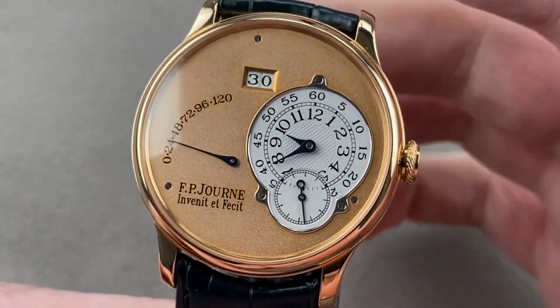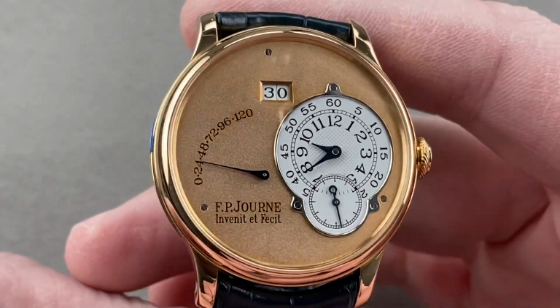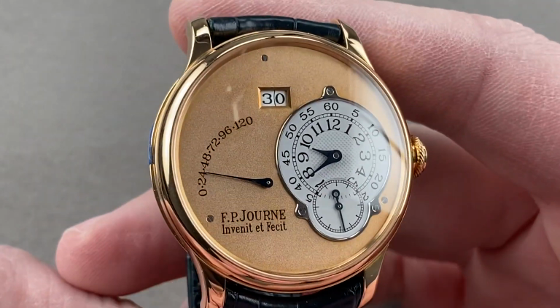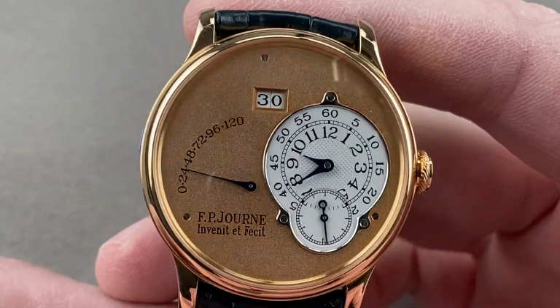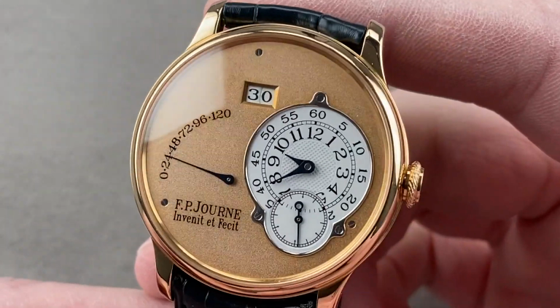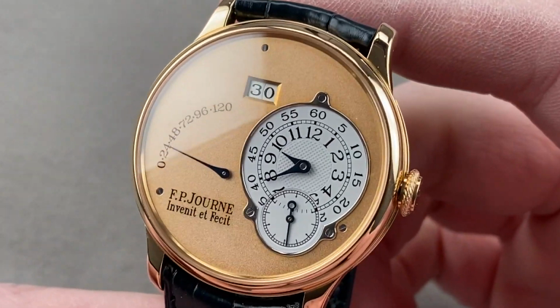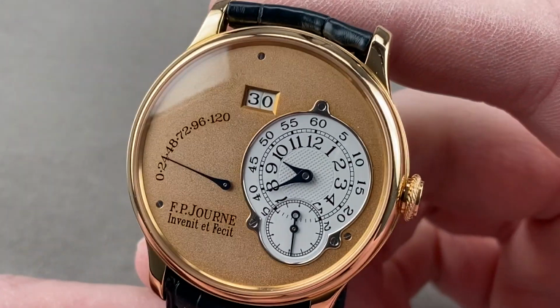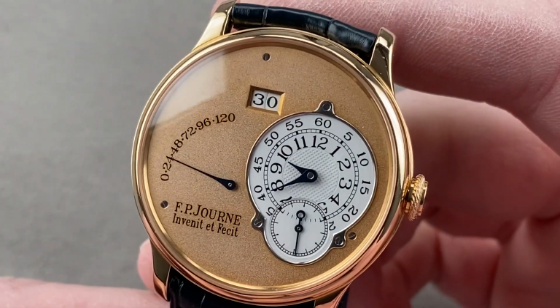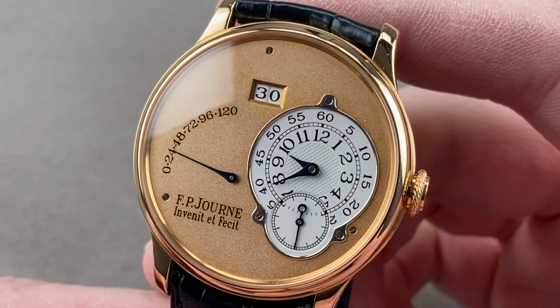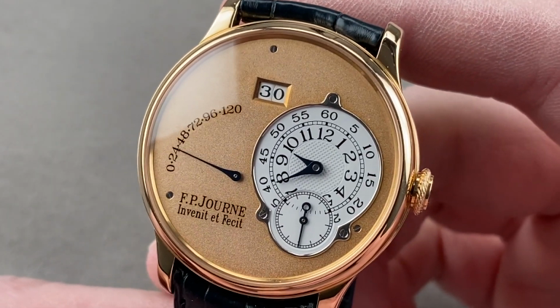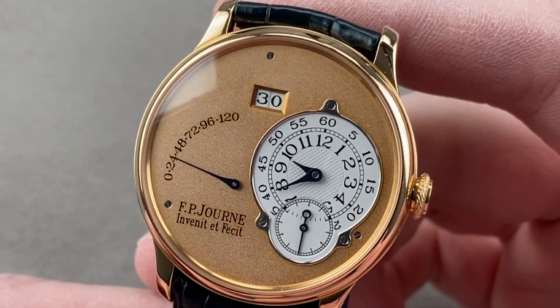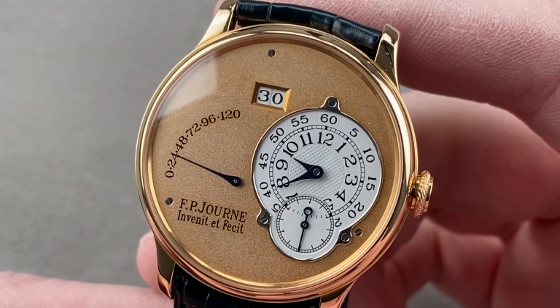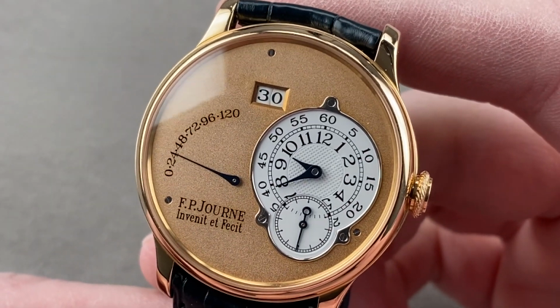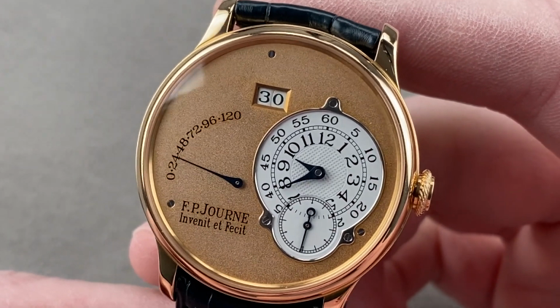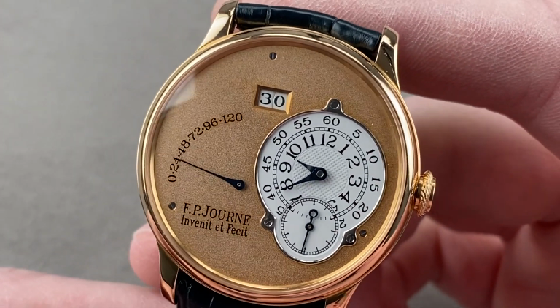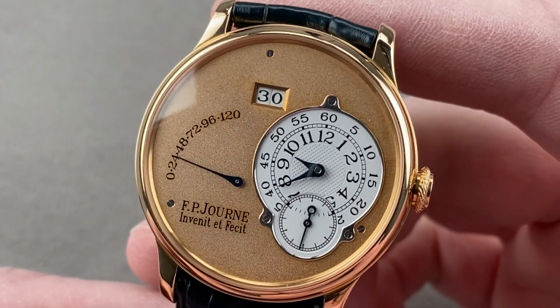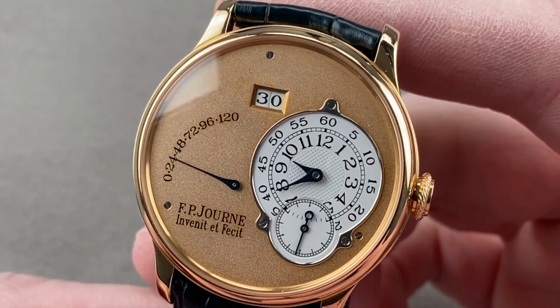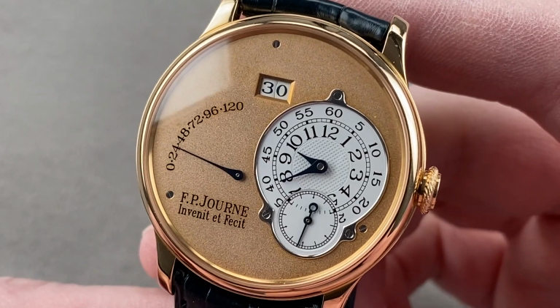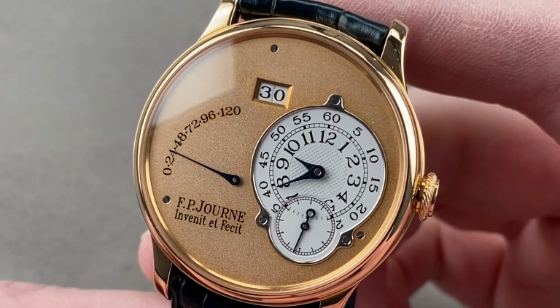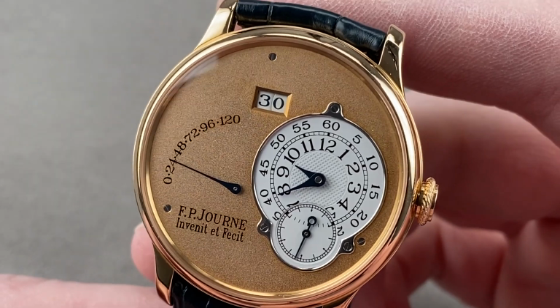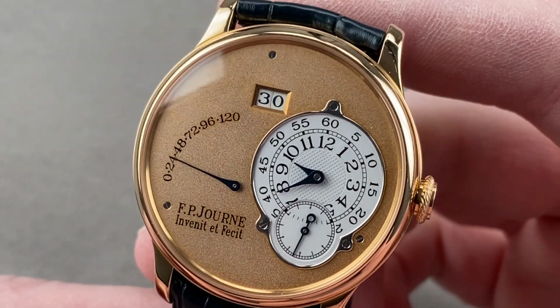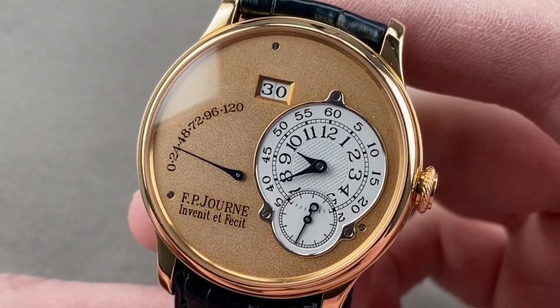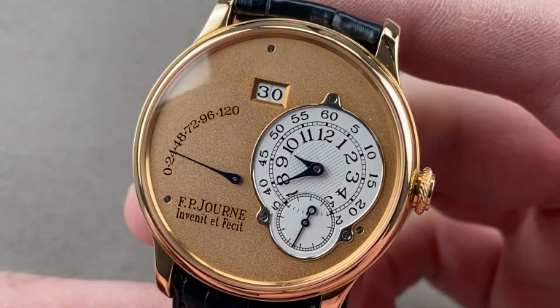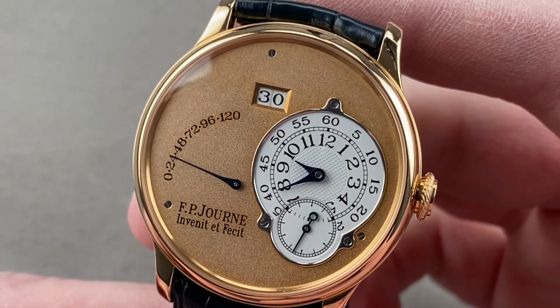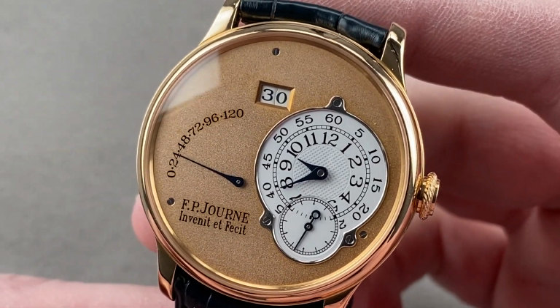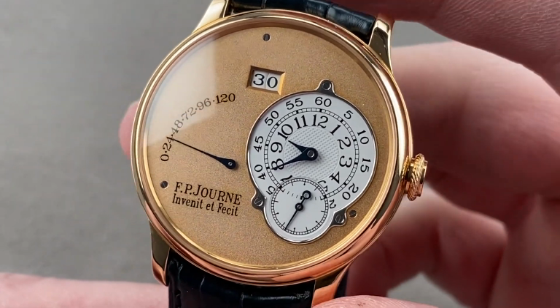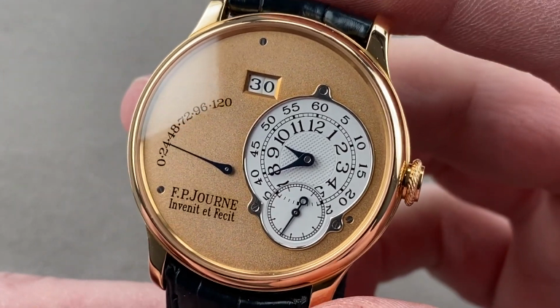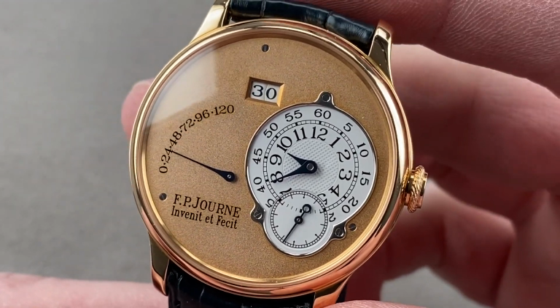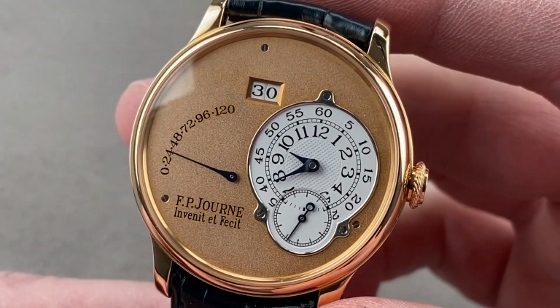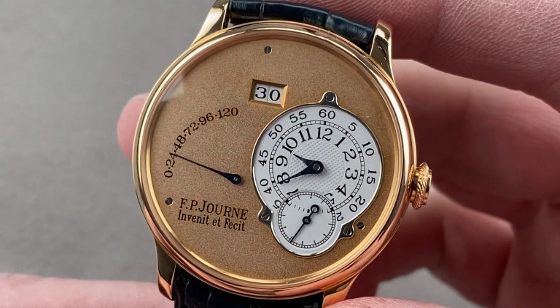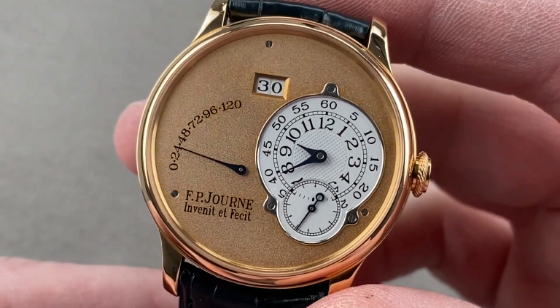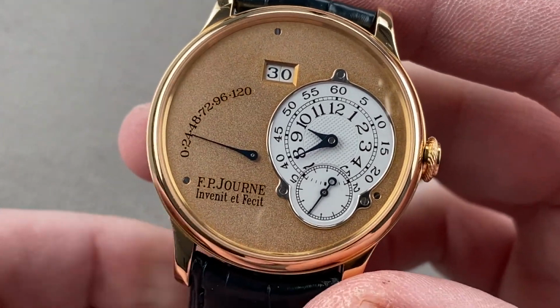Today we're discussing an early FP Journe Octo-Automatique 38 millimeters in rose gold with a rose gold matte dial.